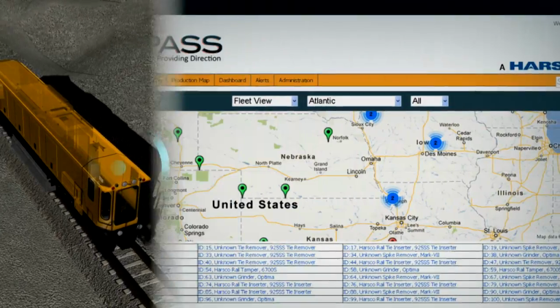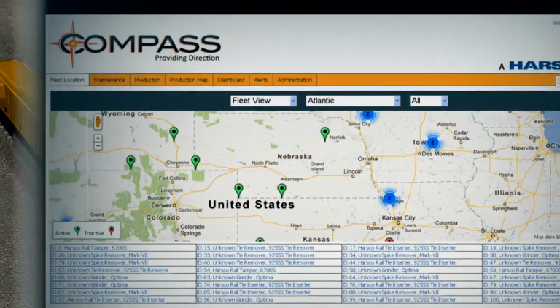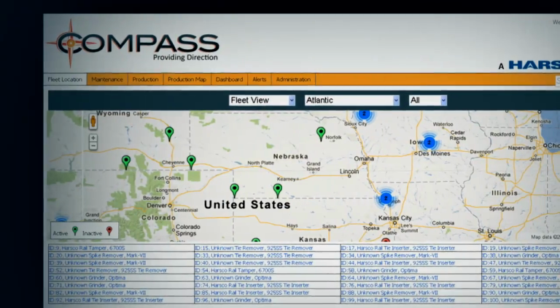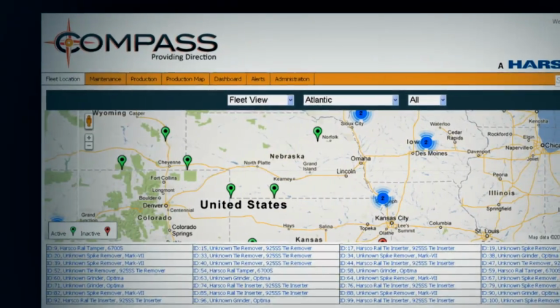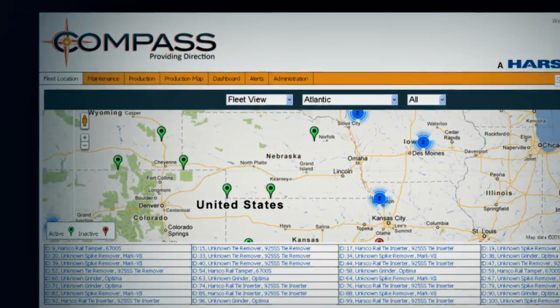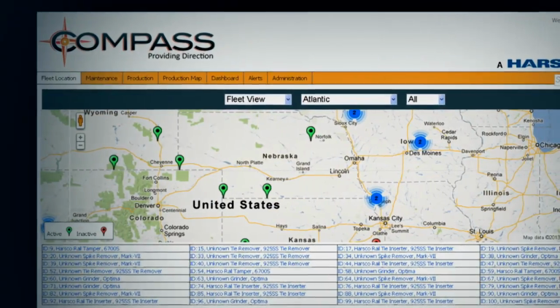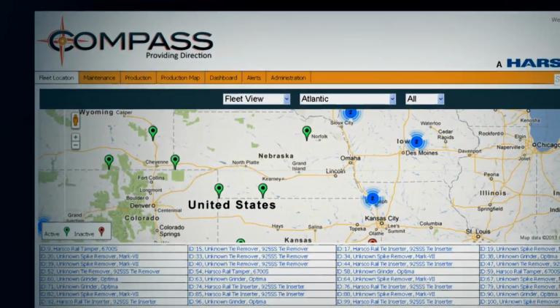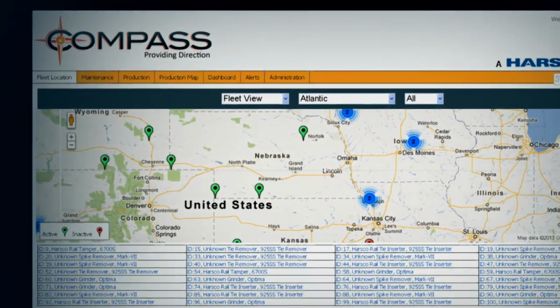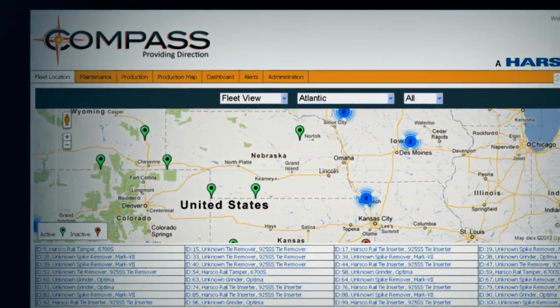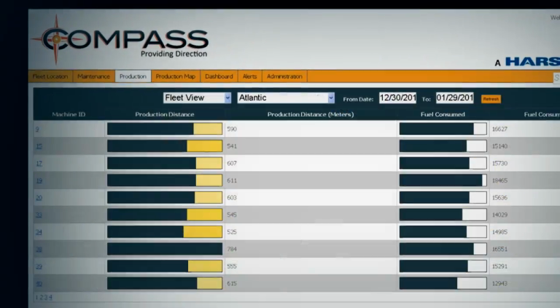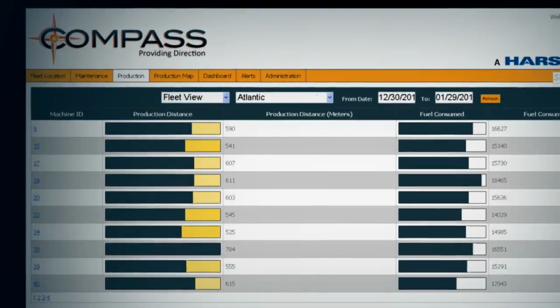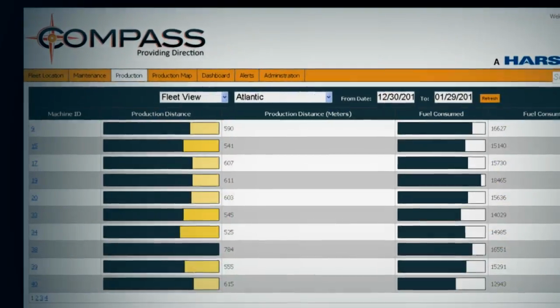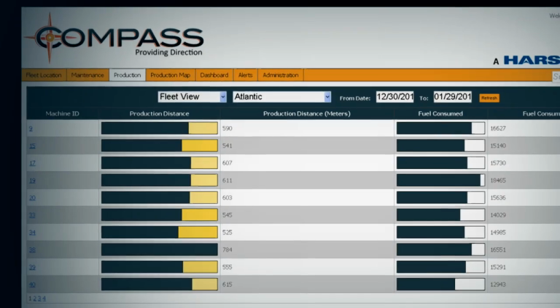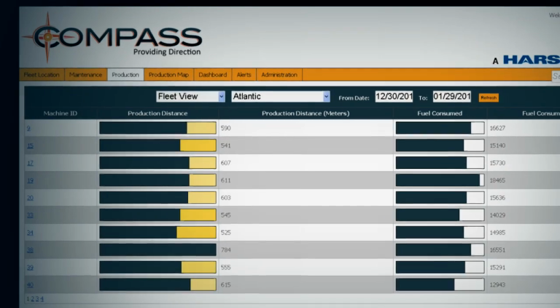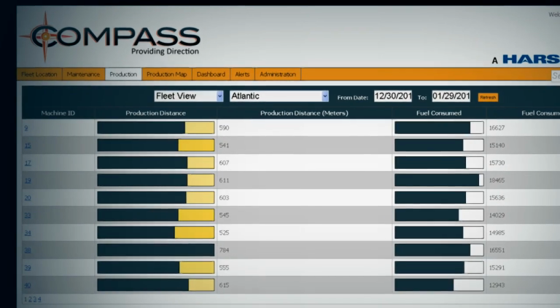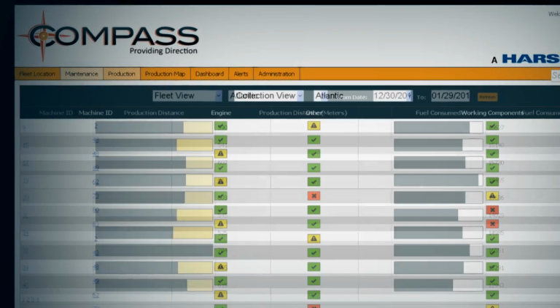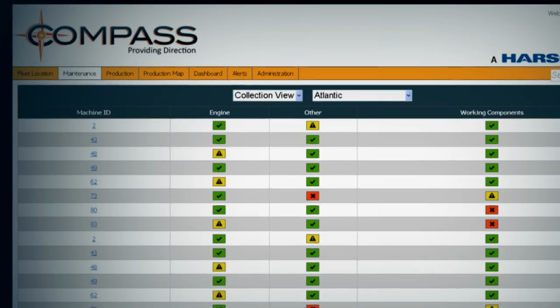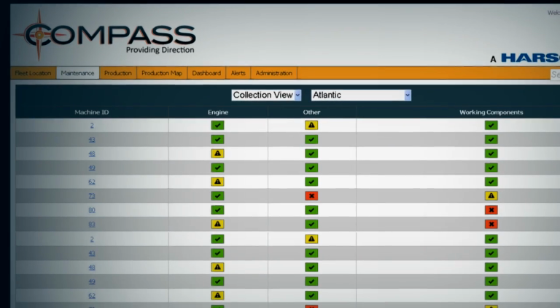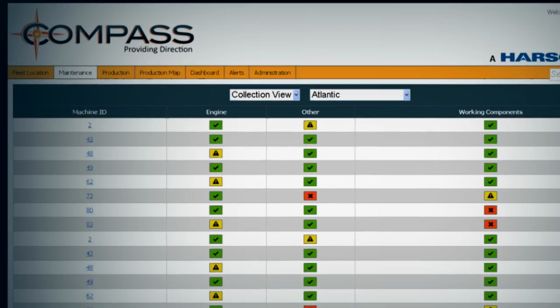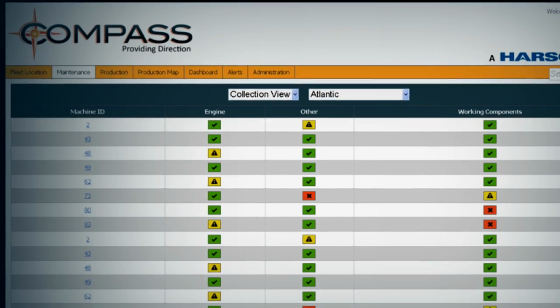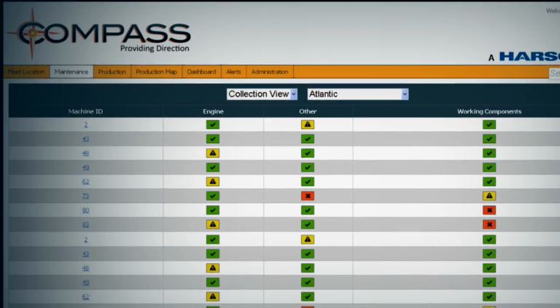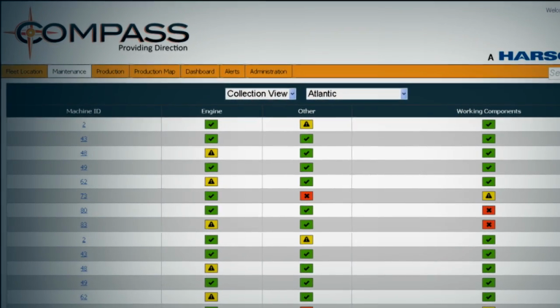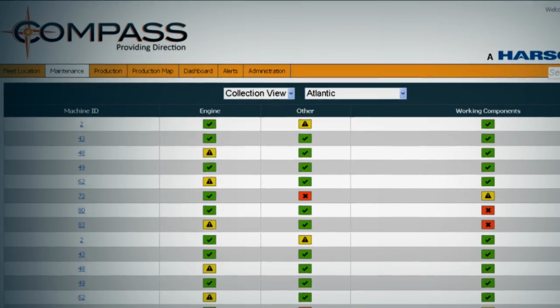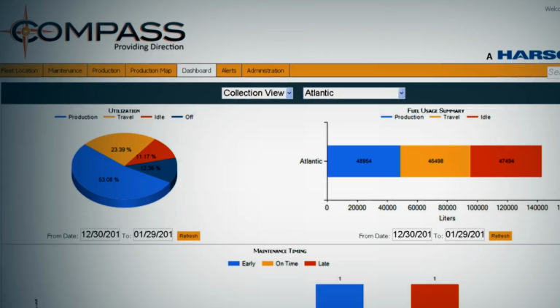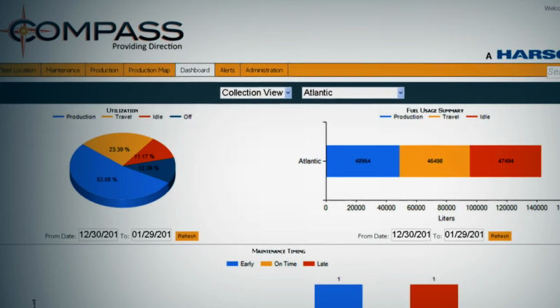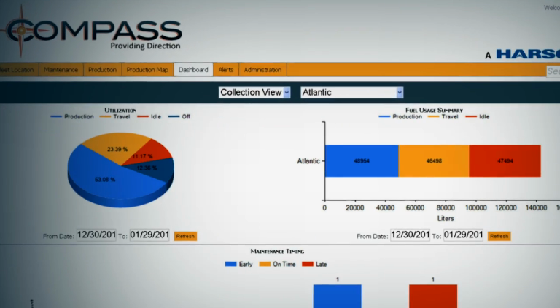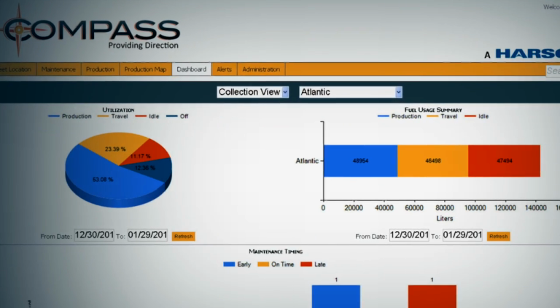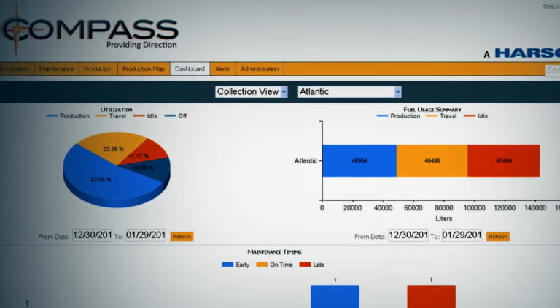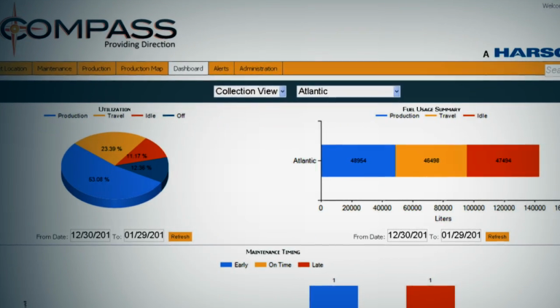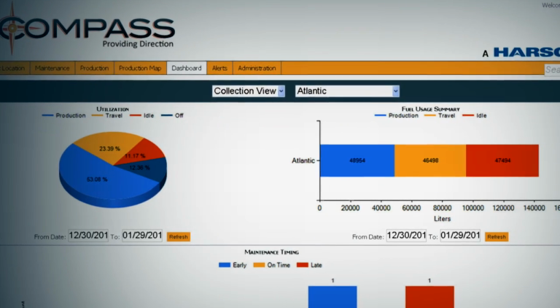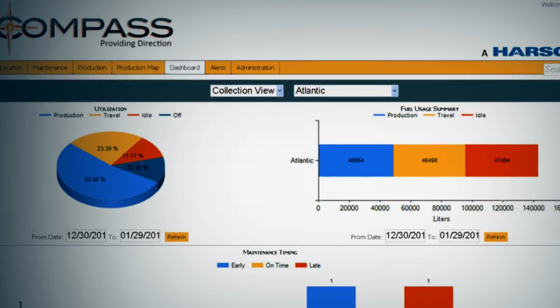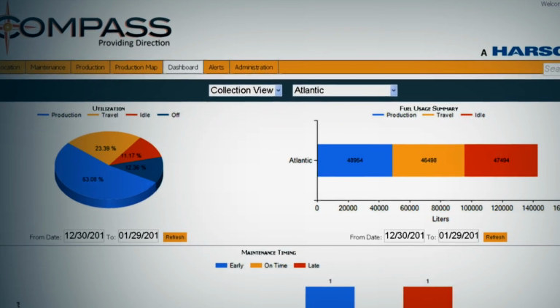Easily, you can locate a machine, track productivity, evaluate necessary maintenance, and perform data analysis.